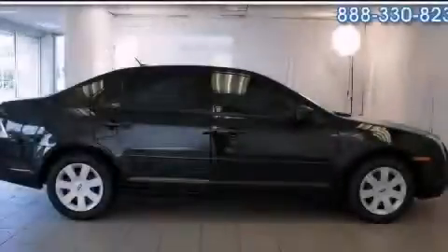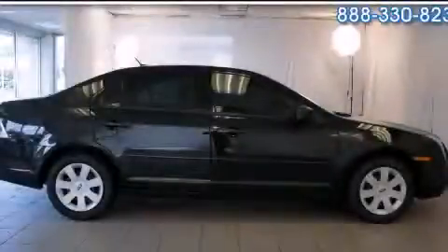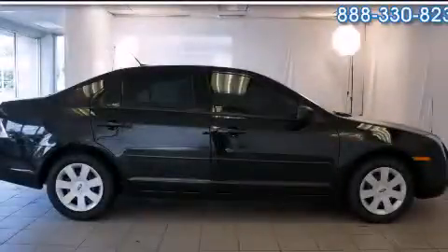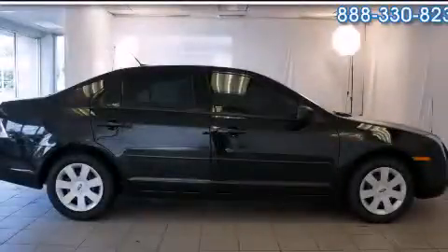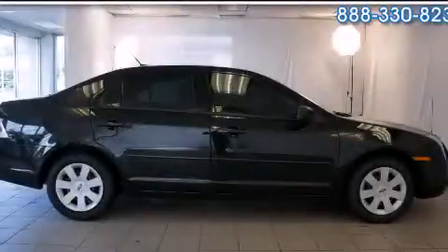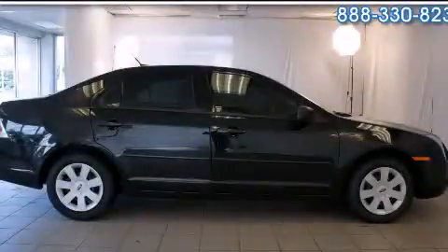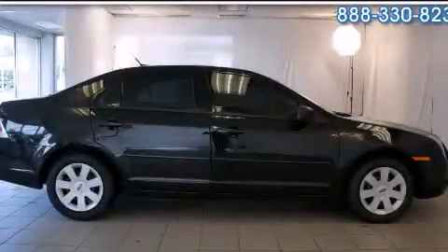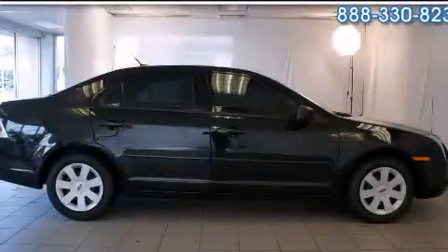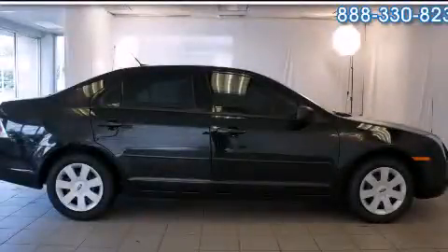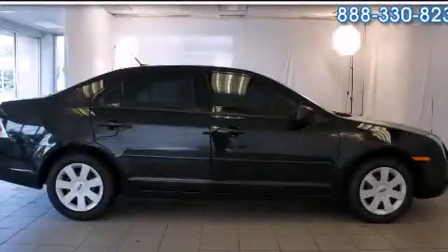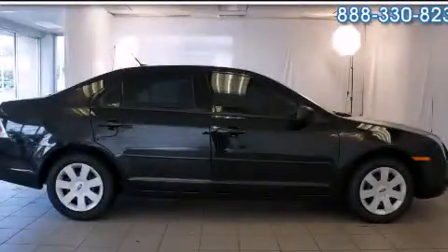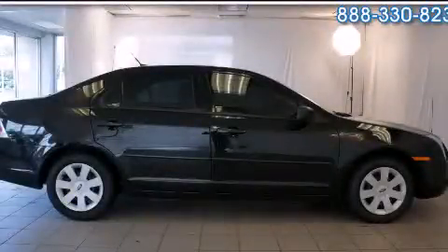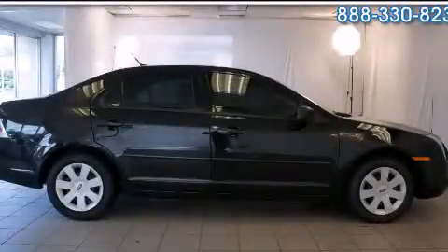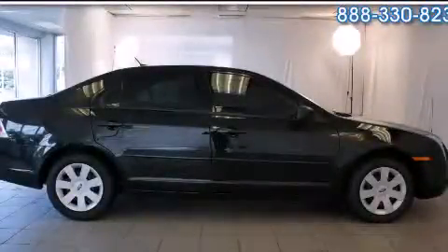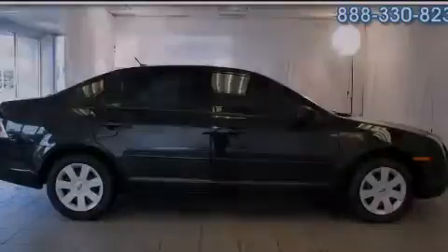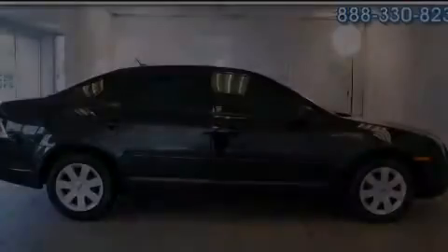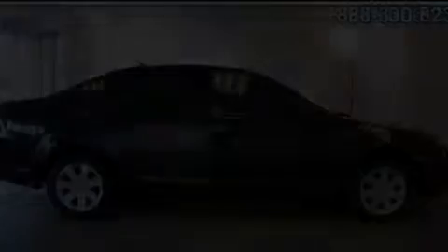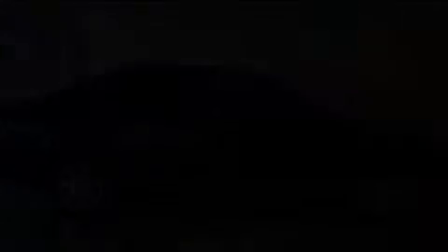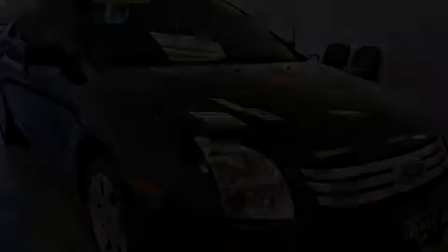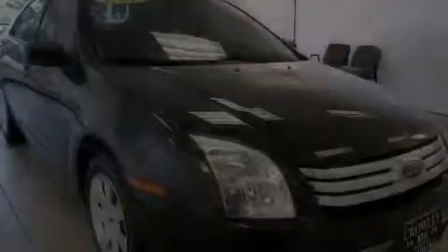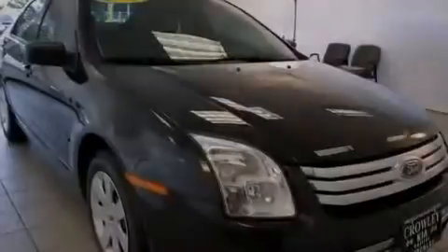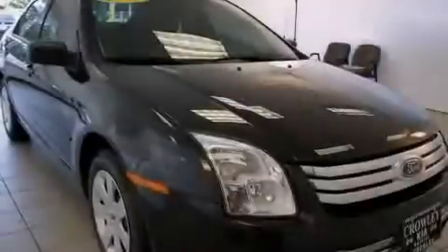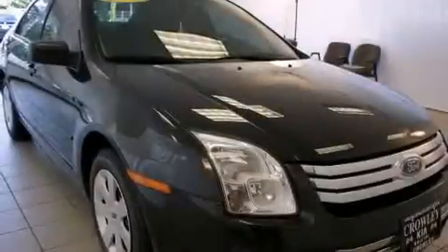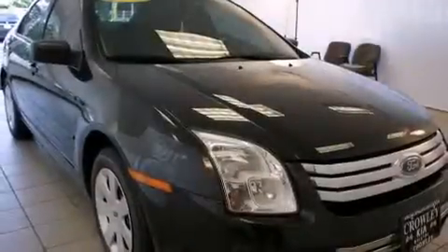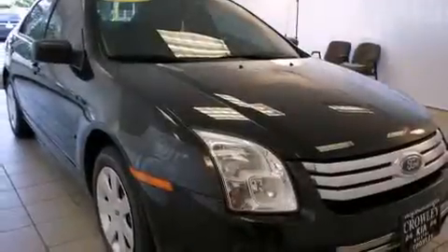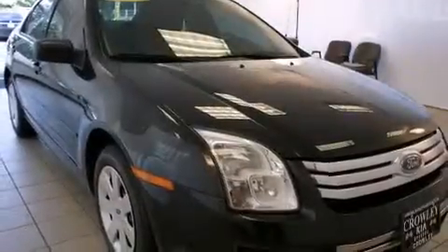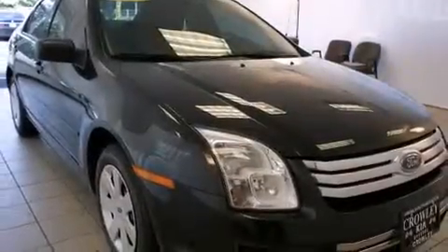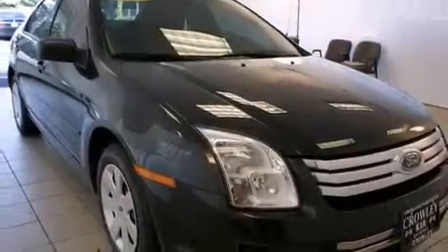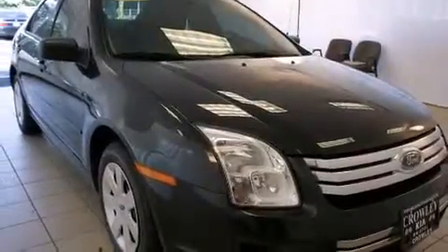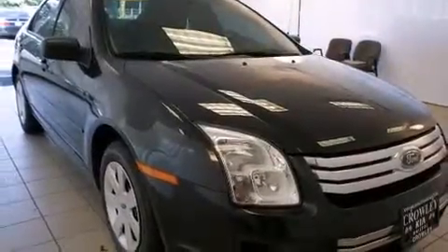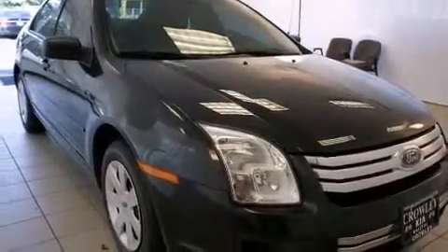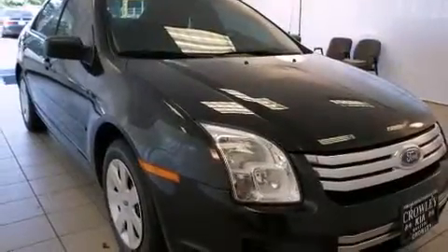This is a 2009 Ford Fusion. It features a 2.3-liter four-cylinder engine and a manual transmission.